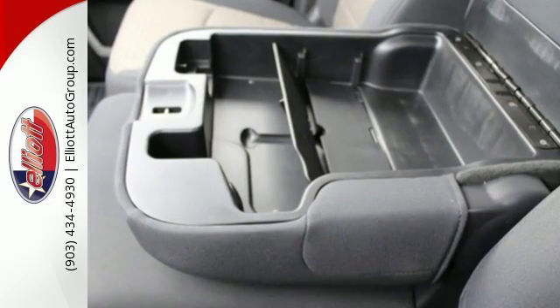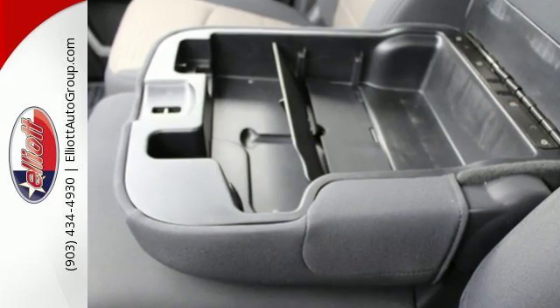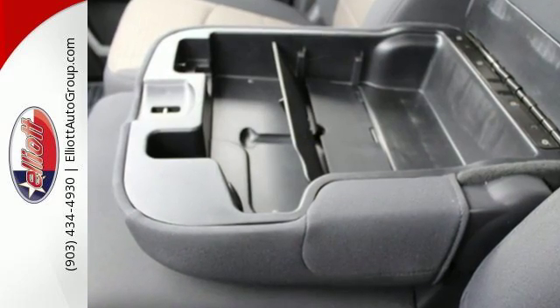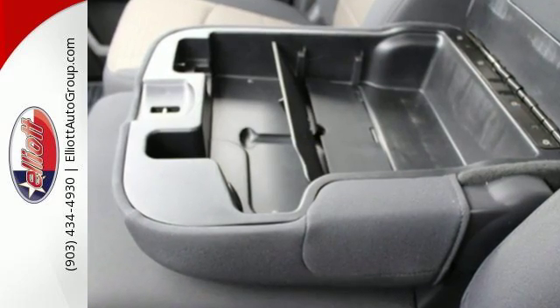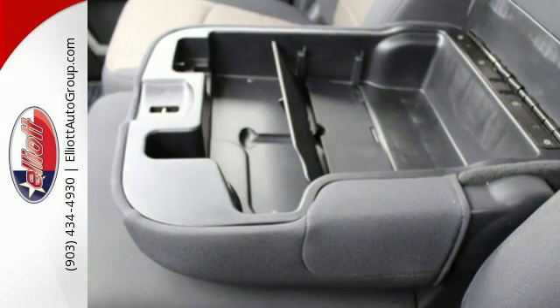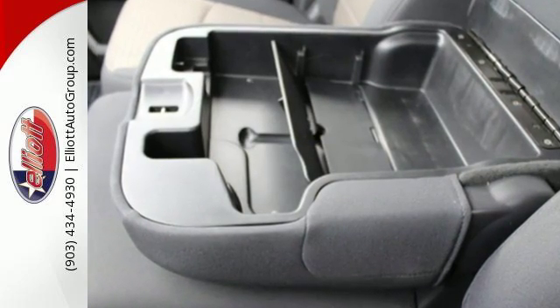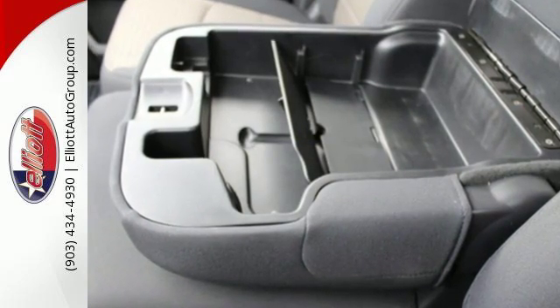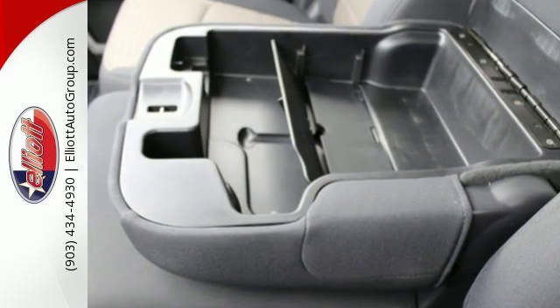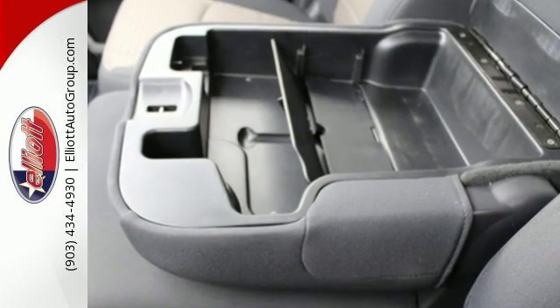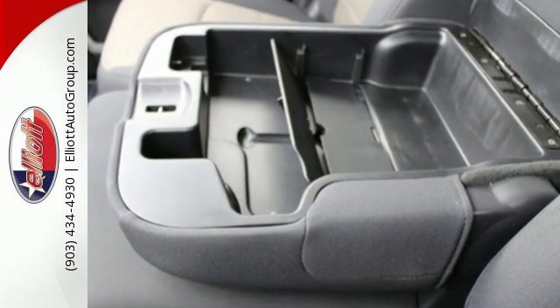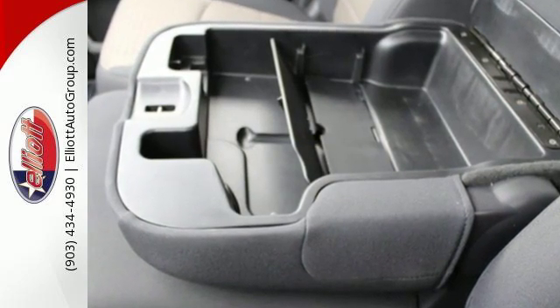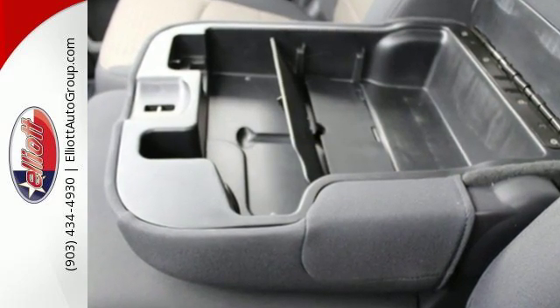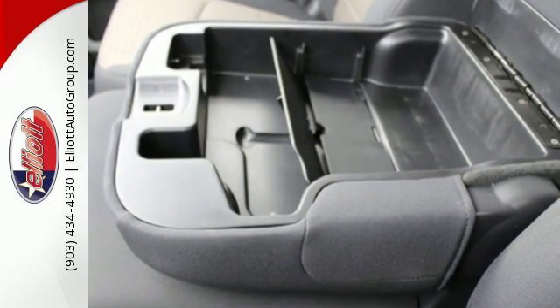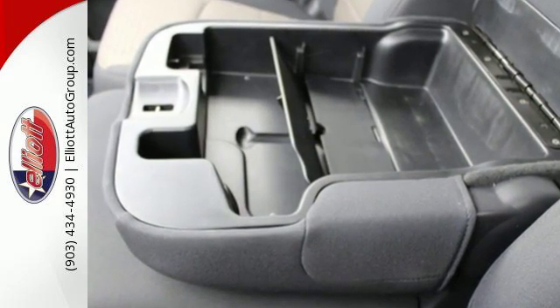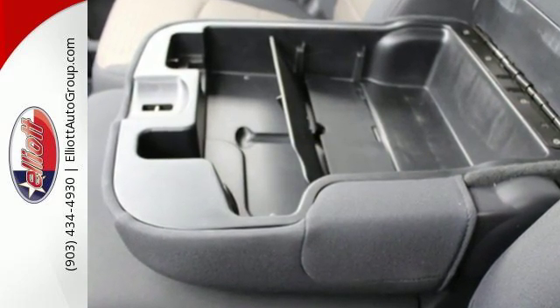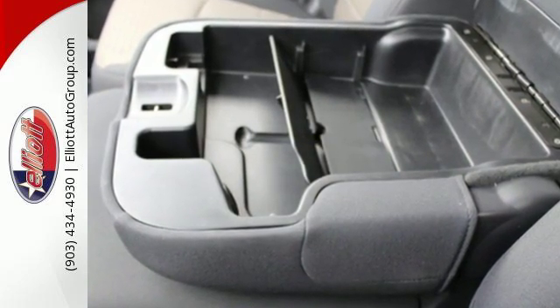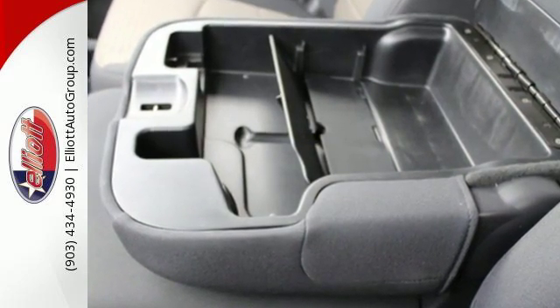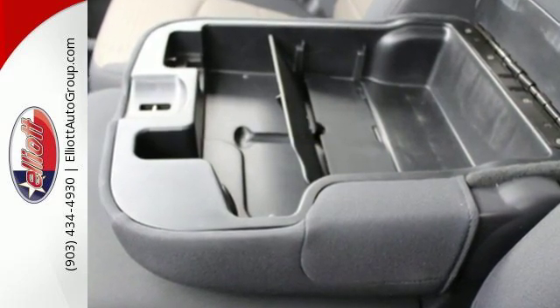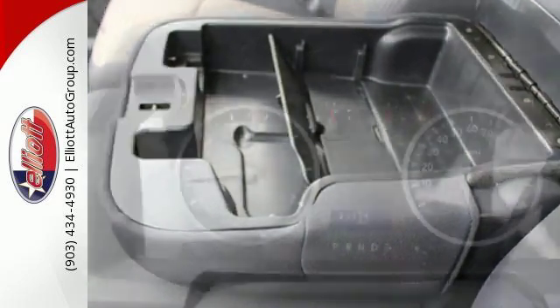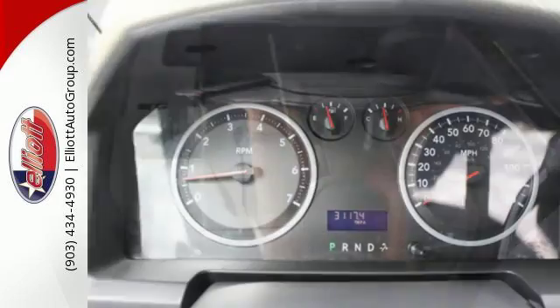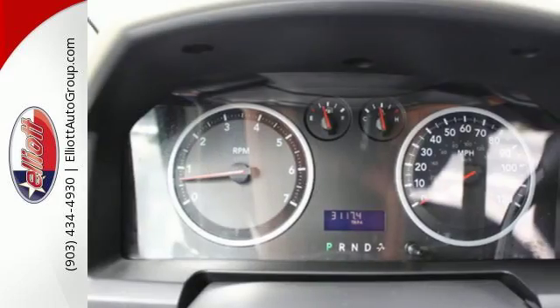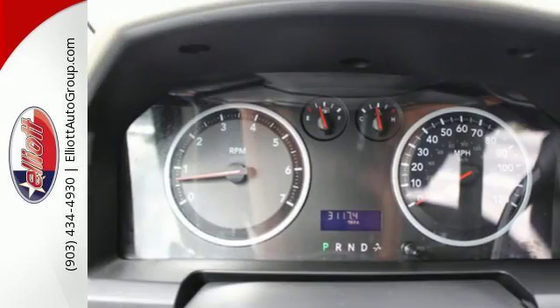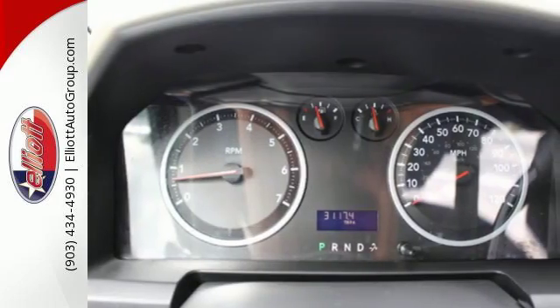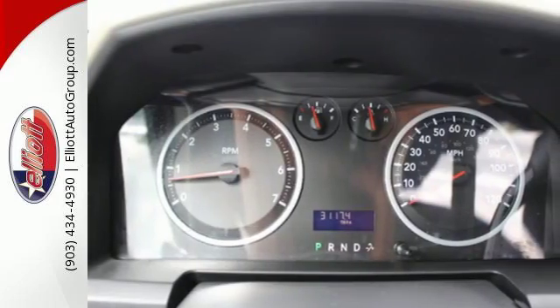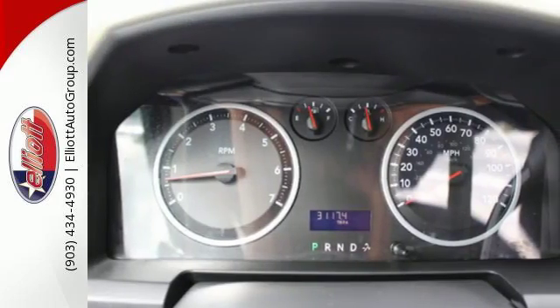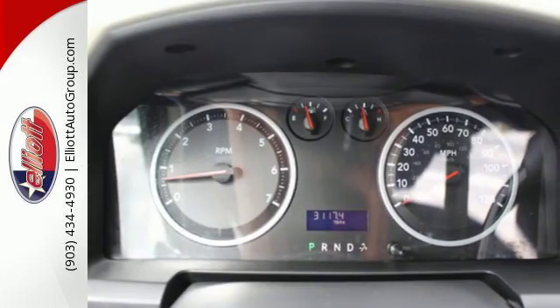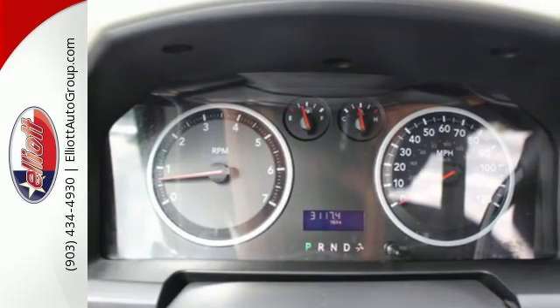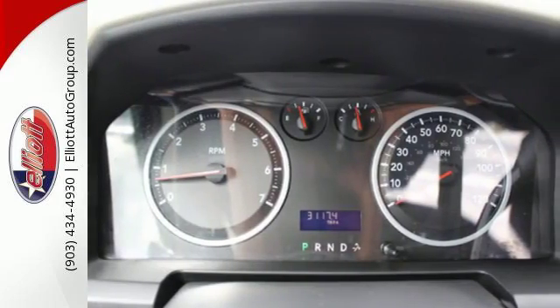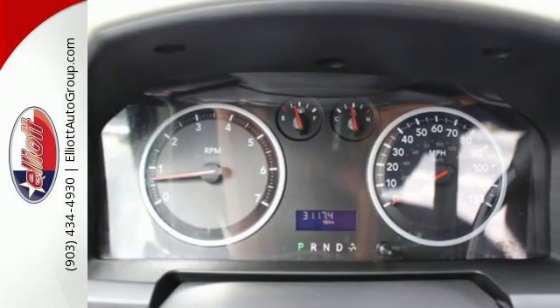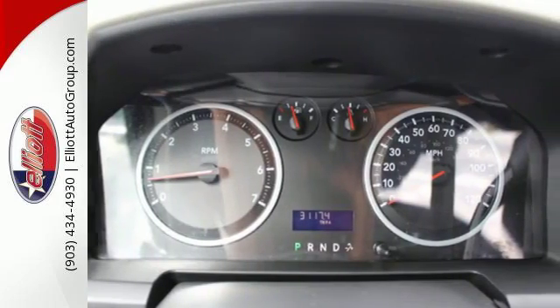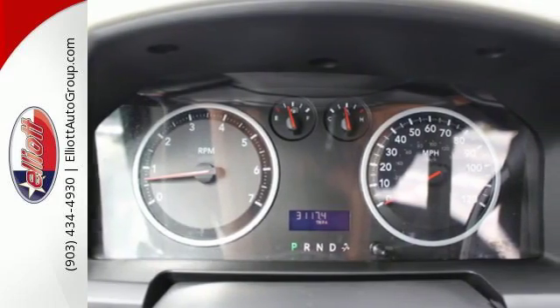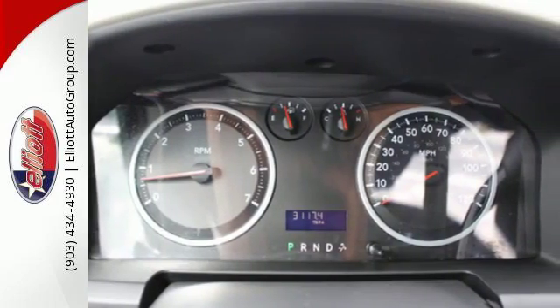For peace of mind on the road, you get dual front airbags, anti-lock brakes, and traction control.